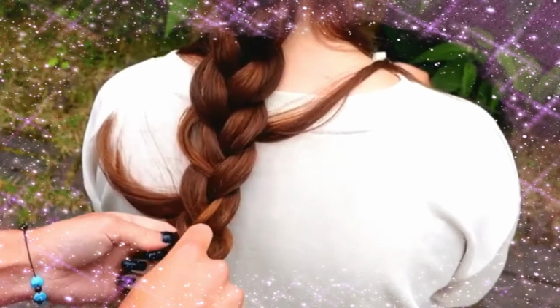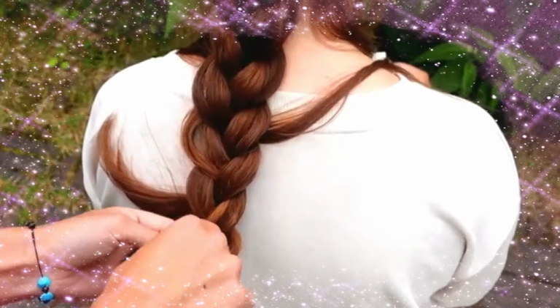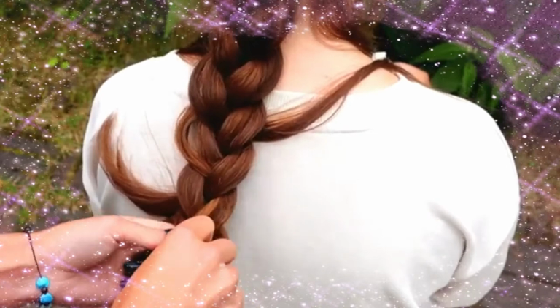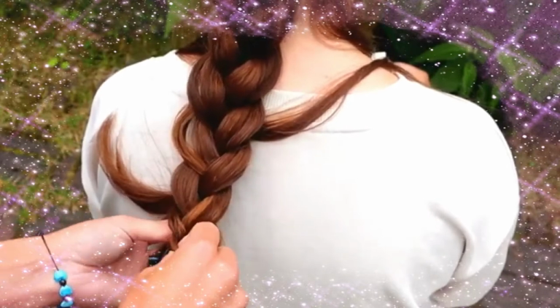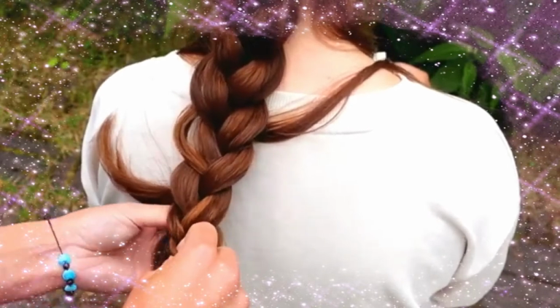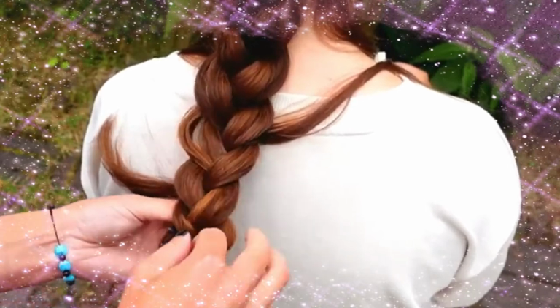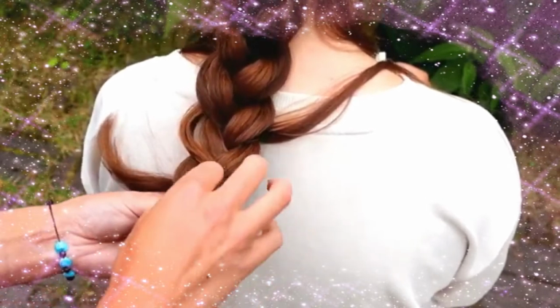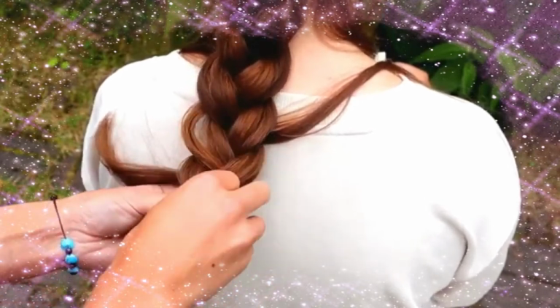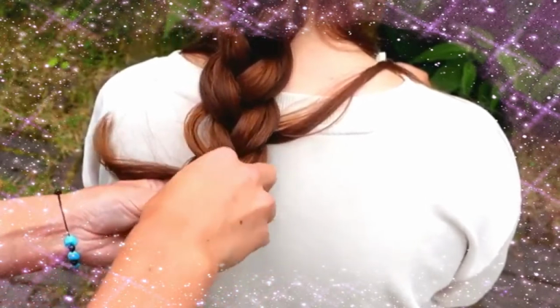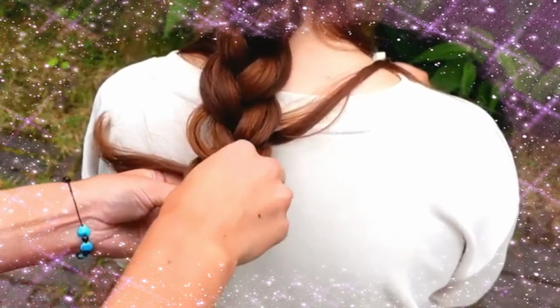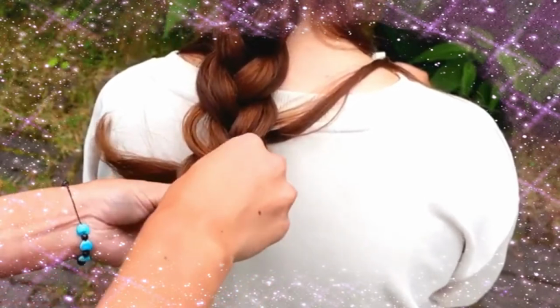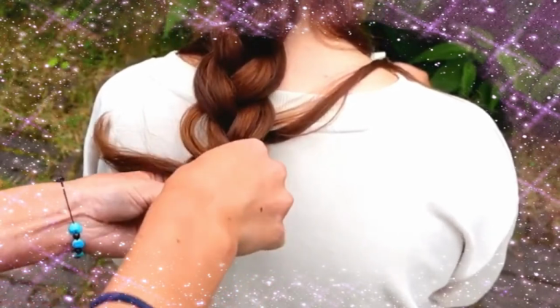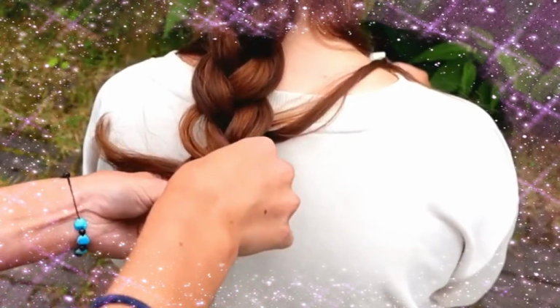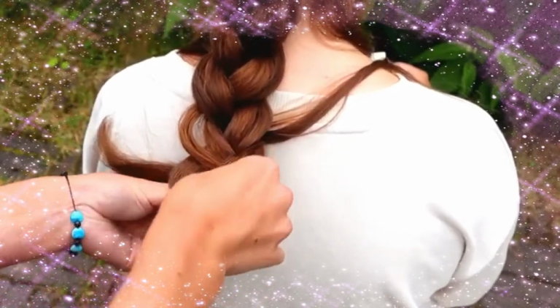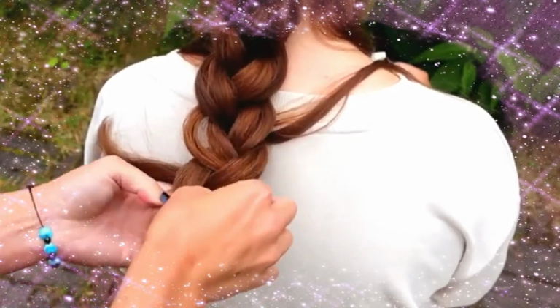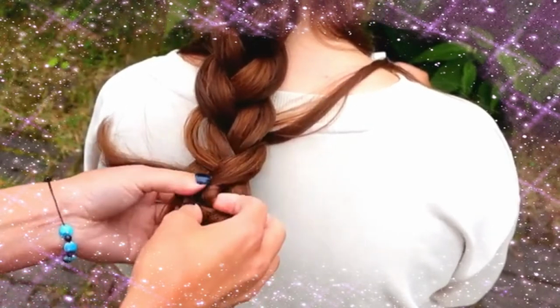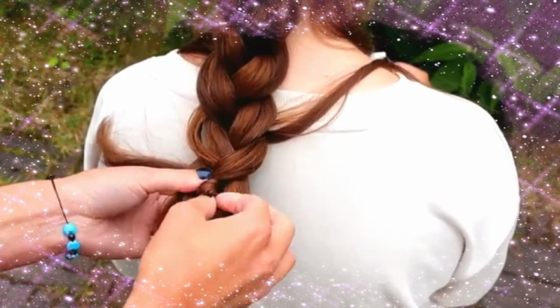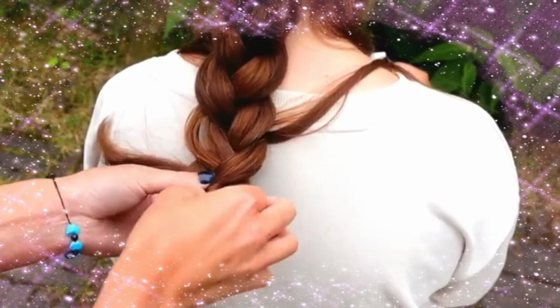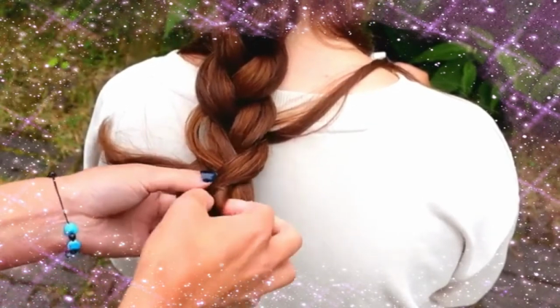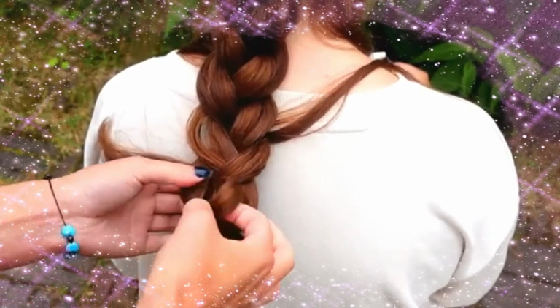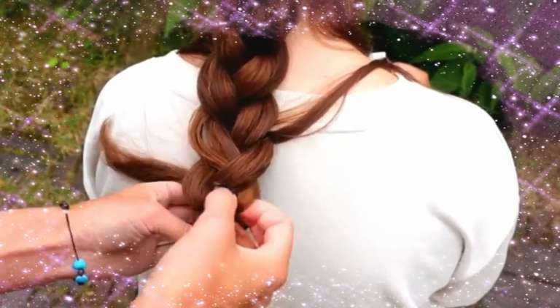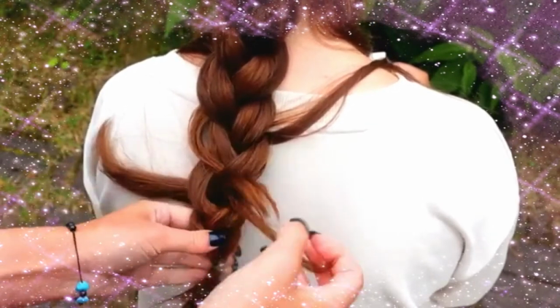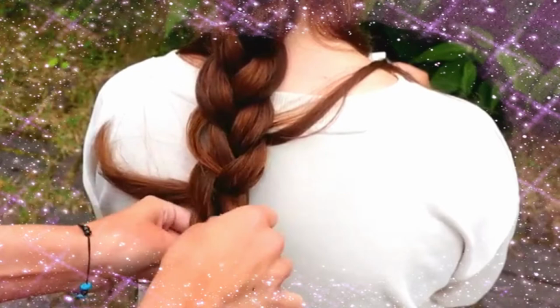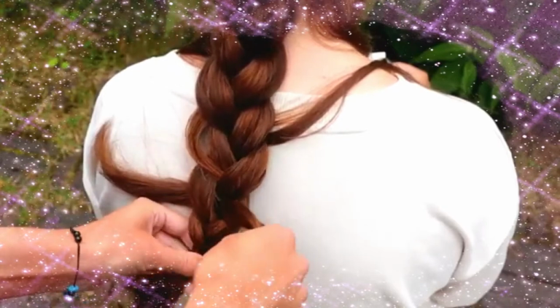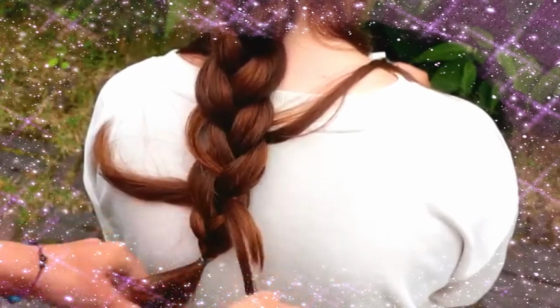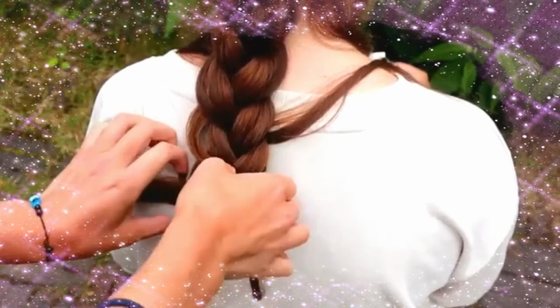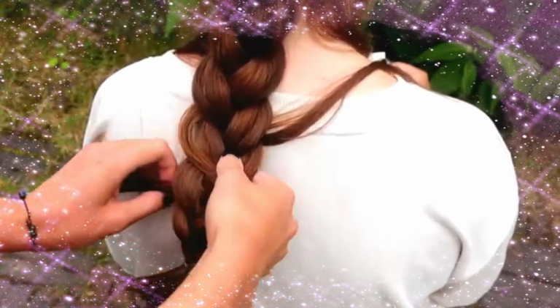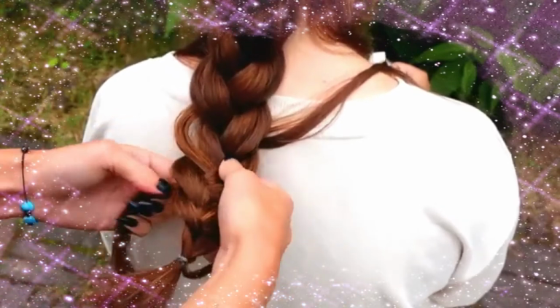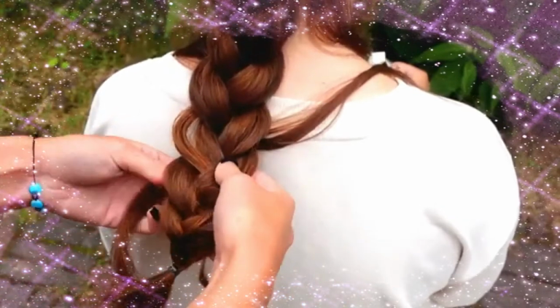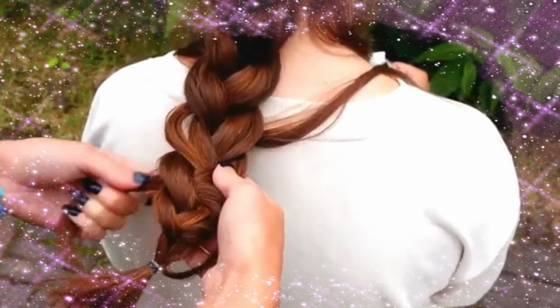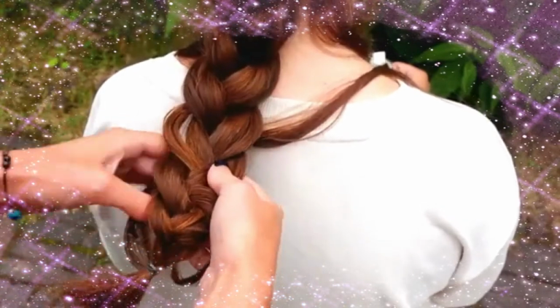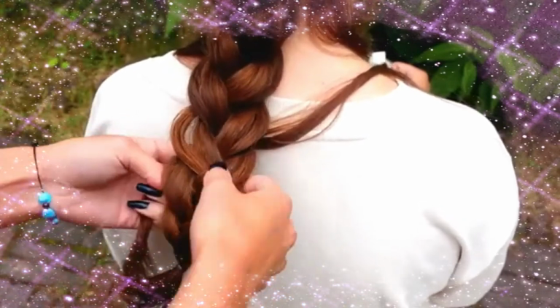Once the braid is finished, I pull all the strands I left out on top of the braid.